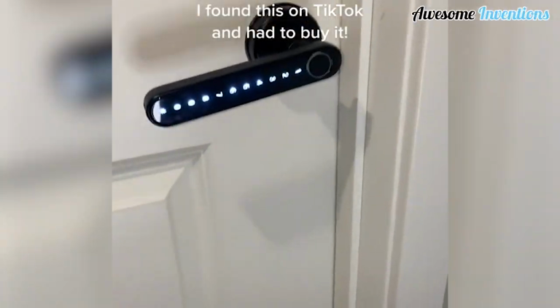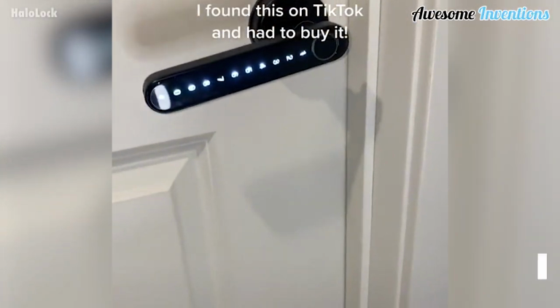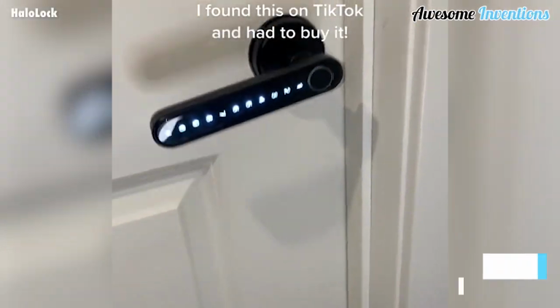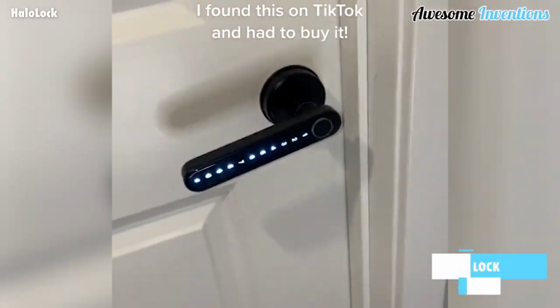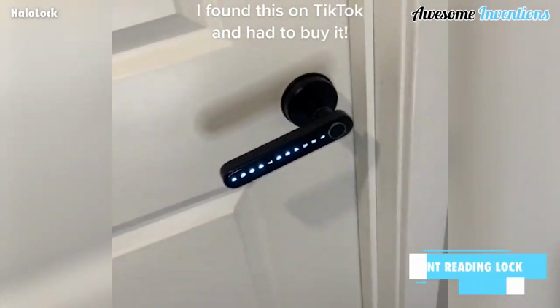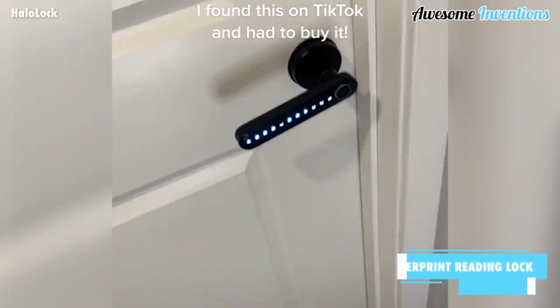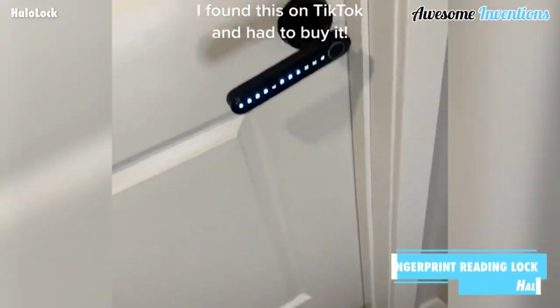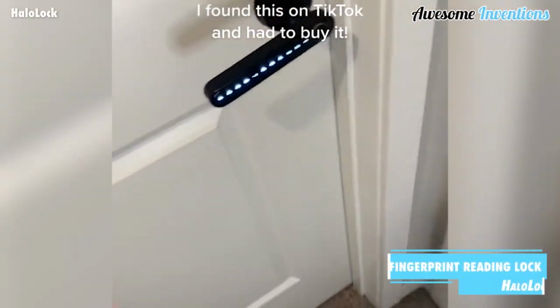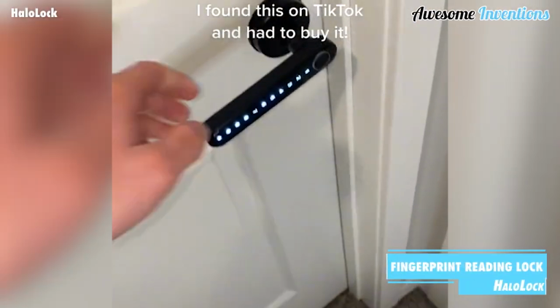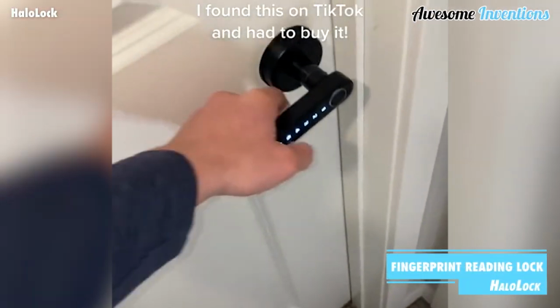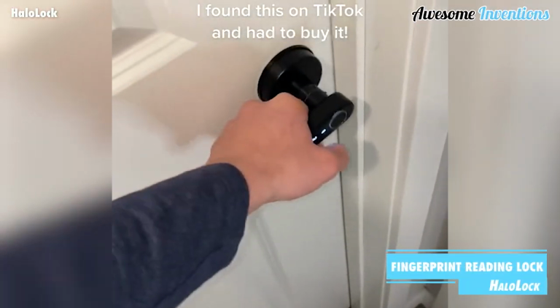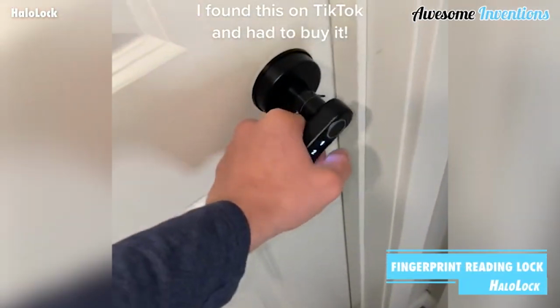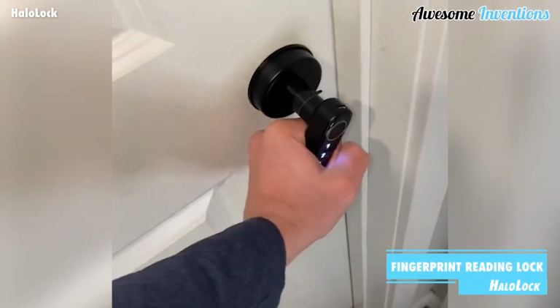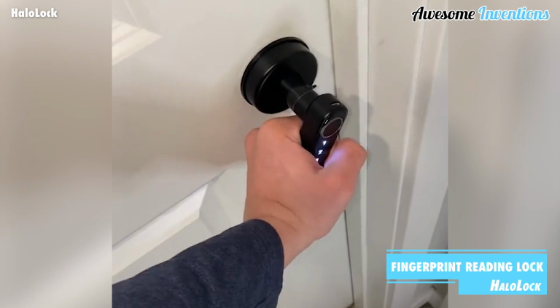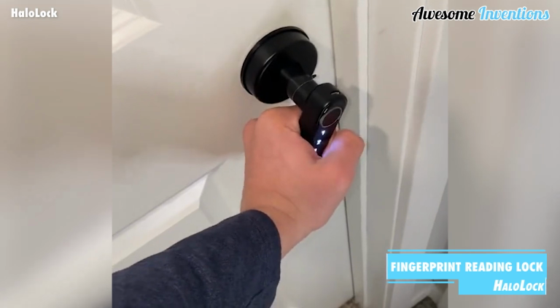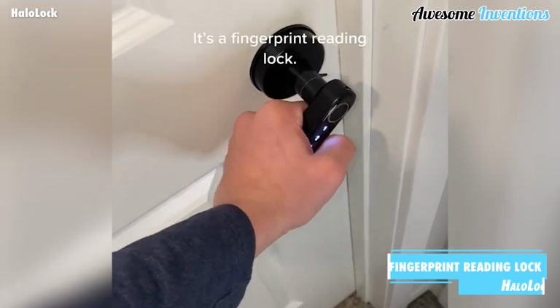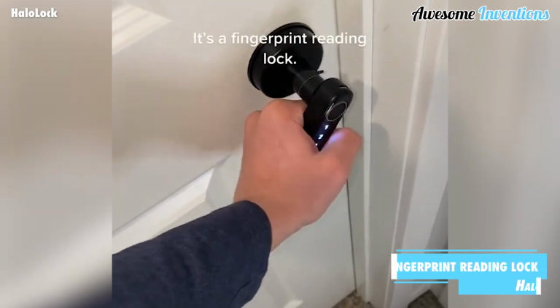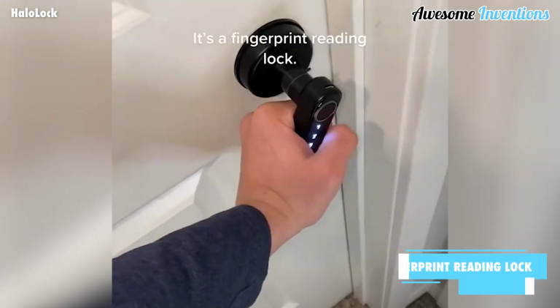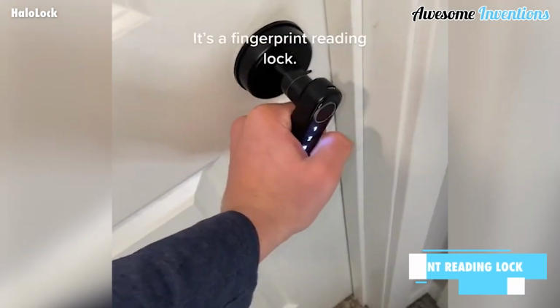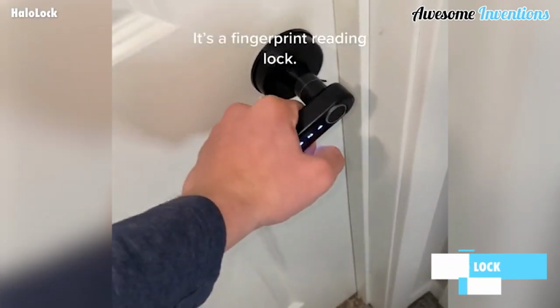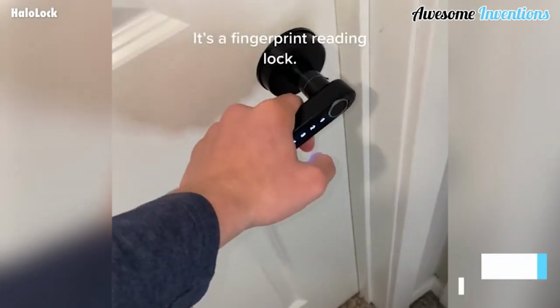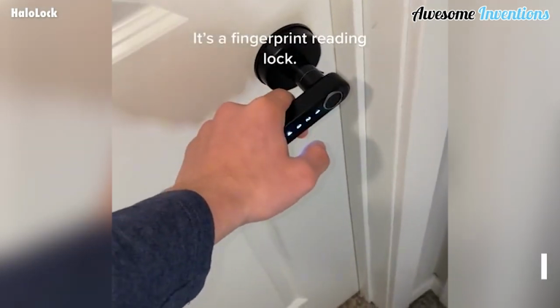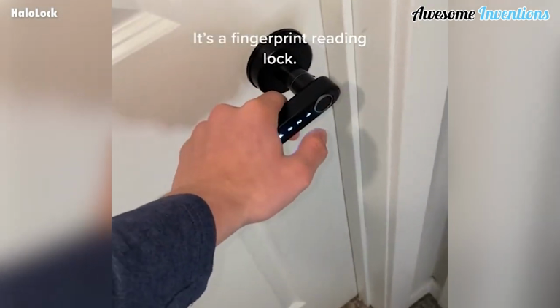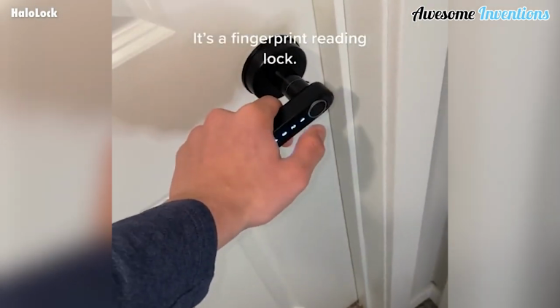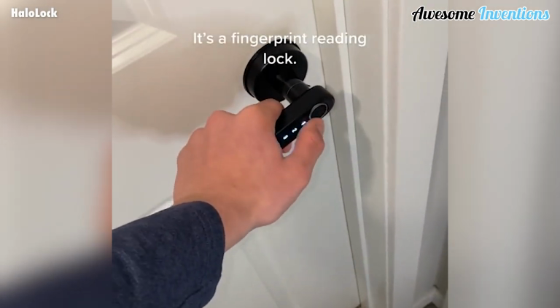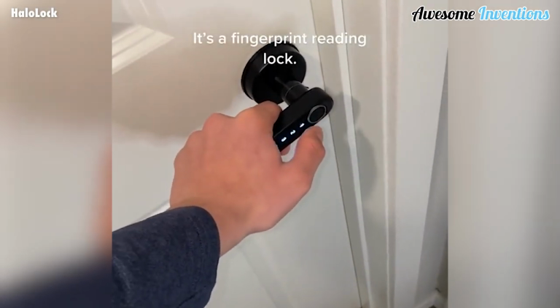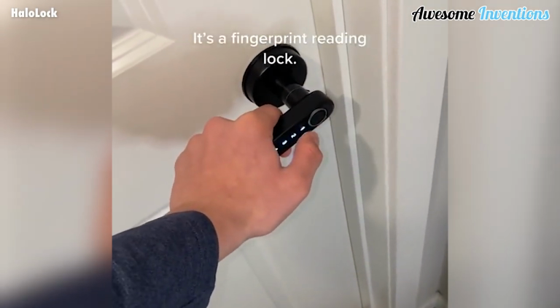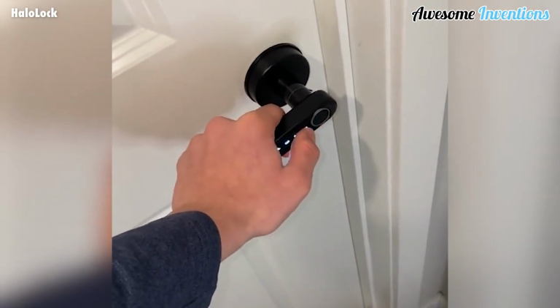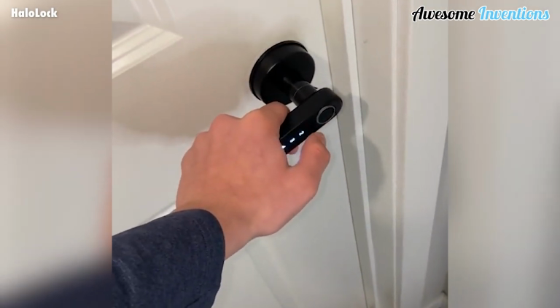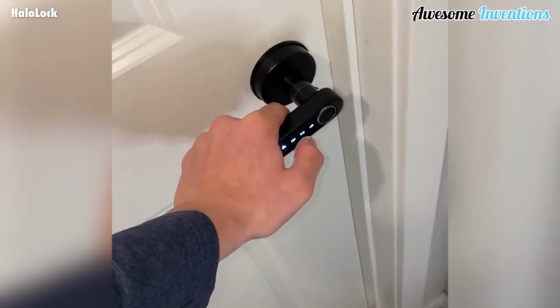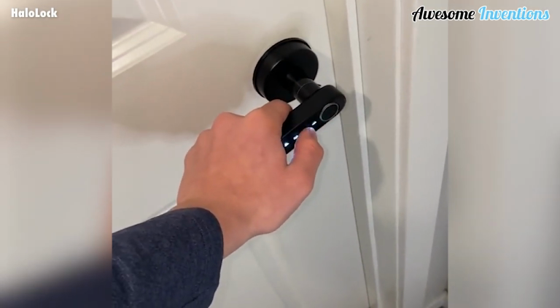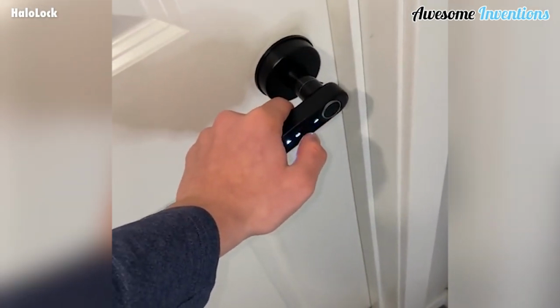The Halo Lock is a smart door handle that keeps a door locked and will open using a combination code and fingerprint.